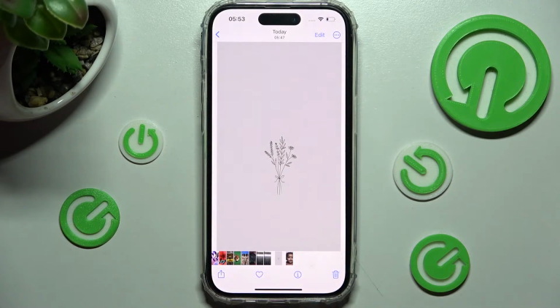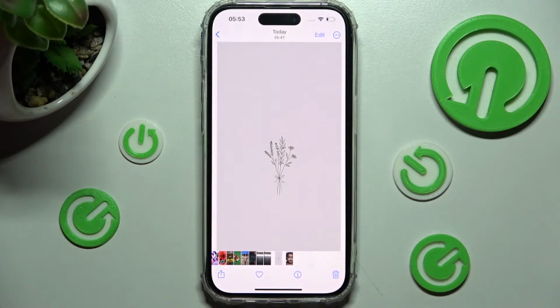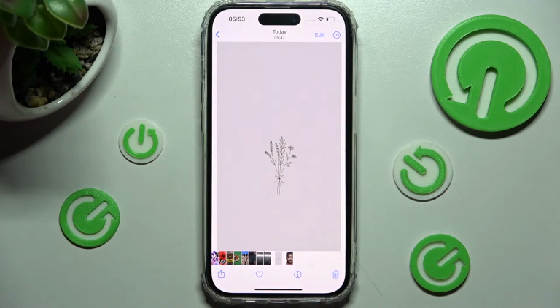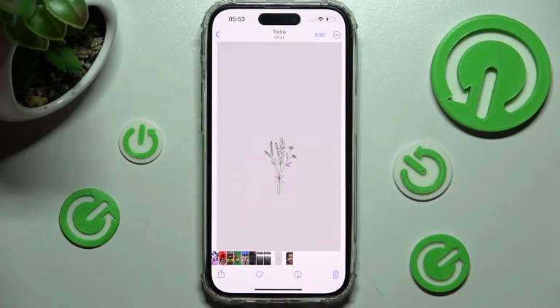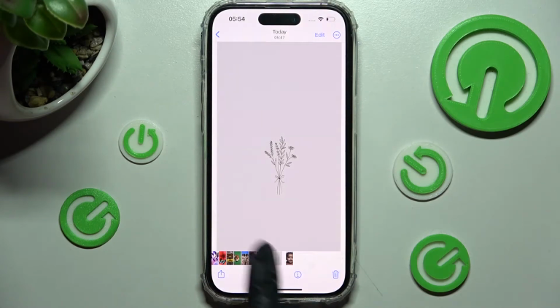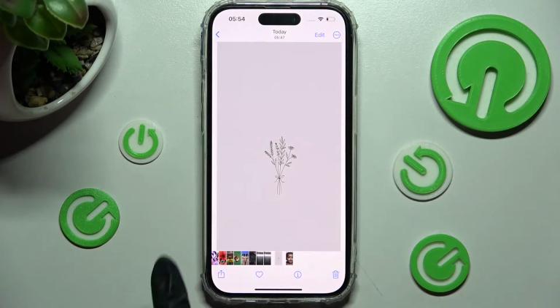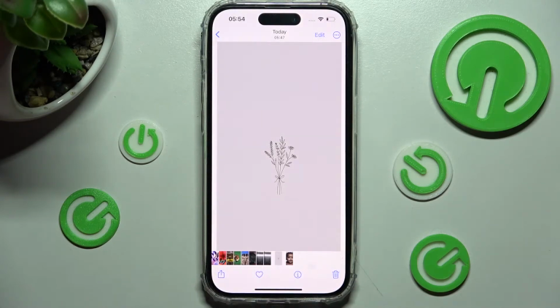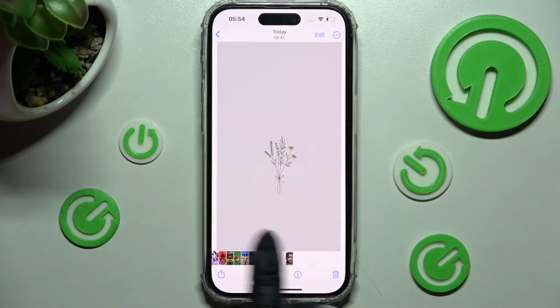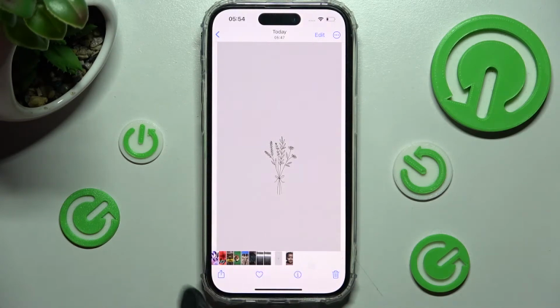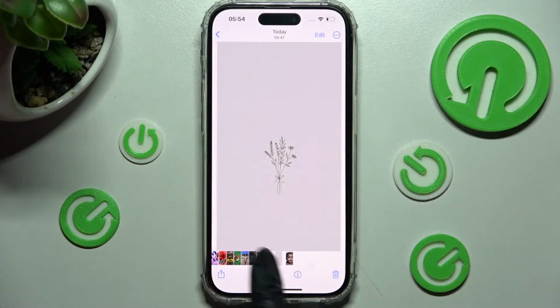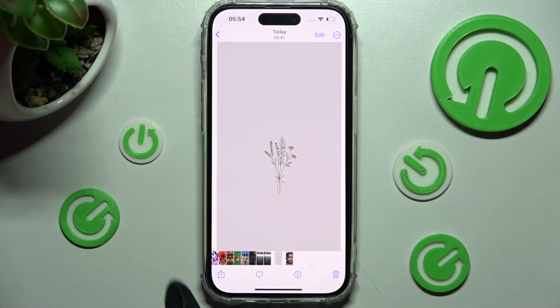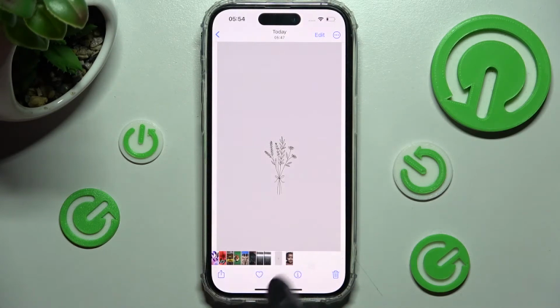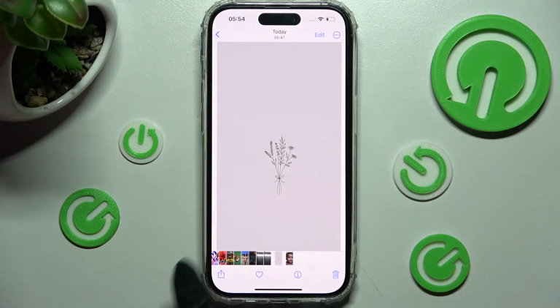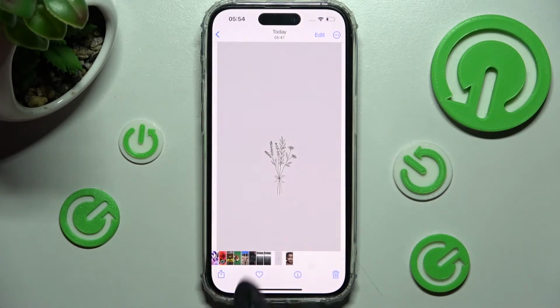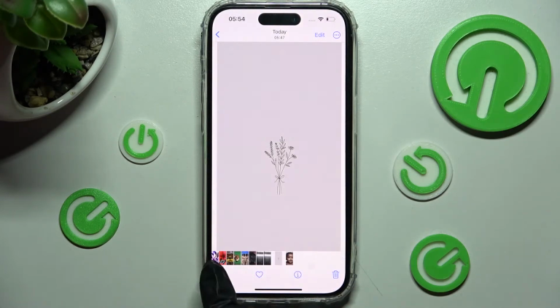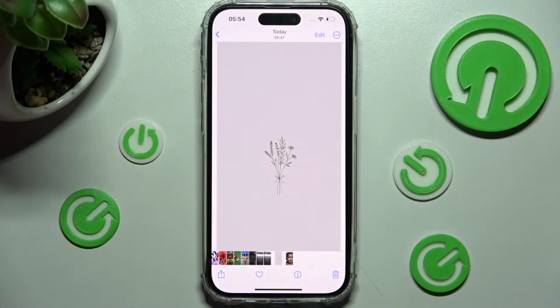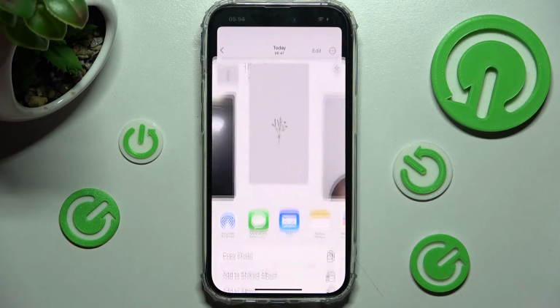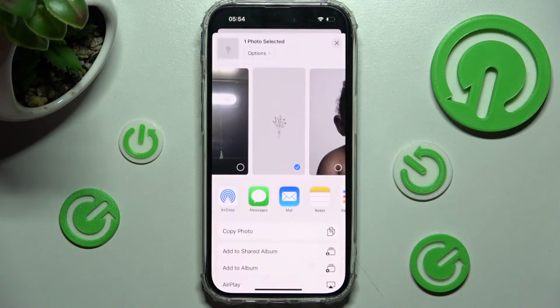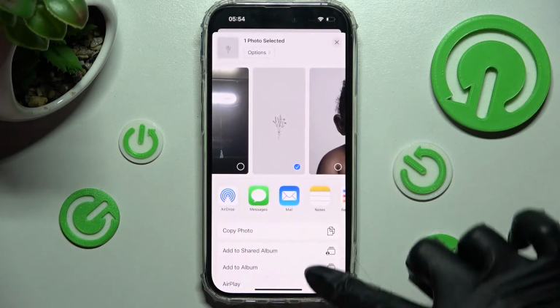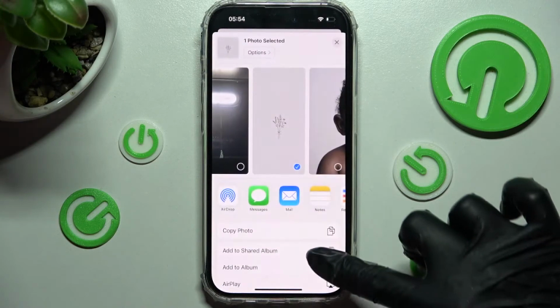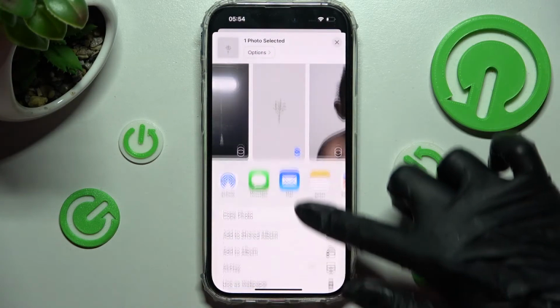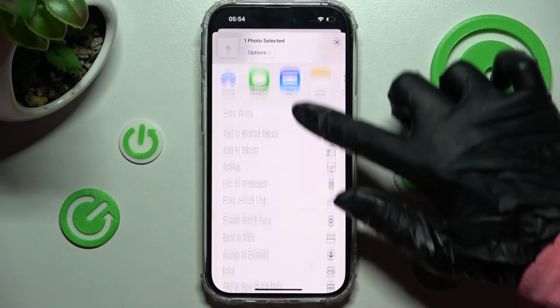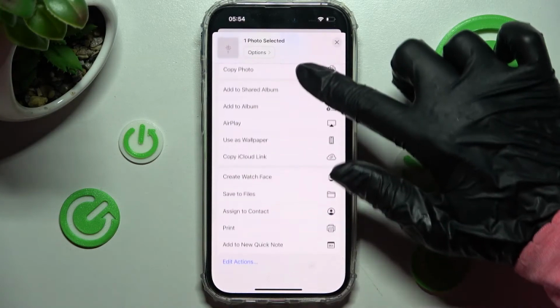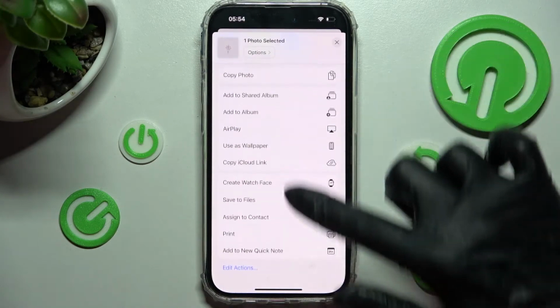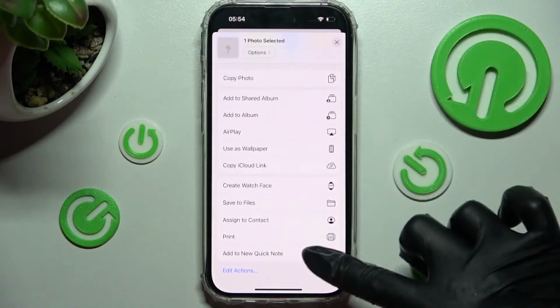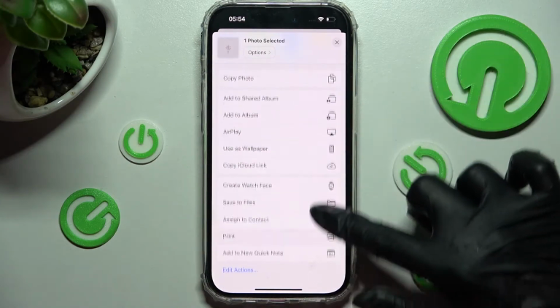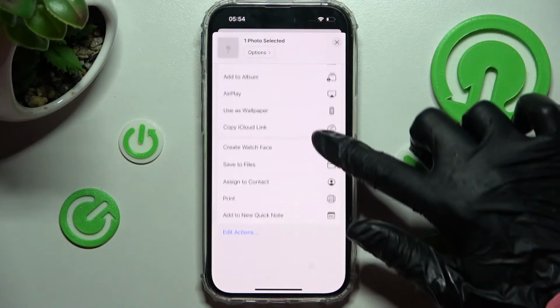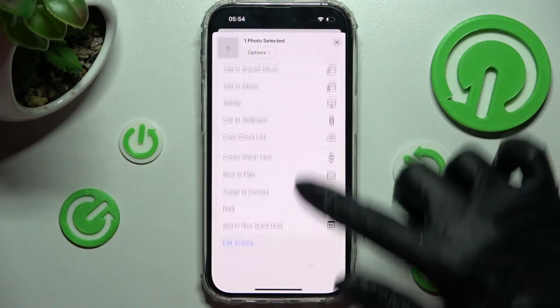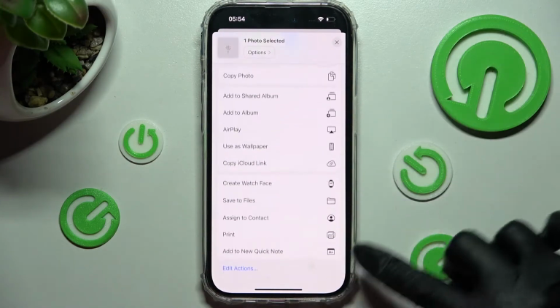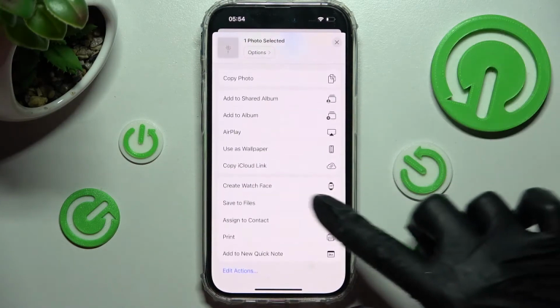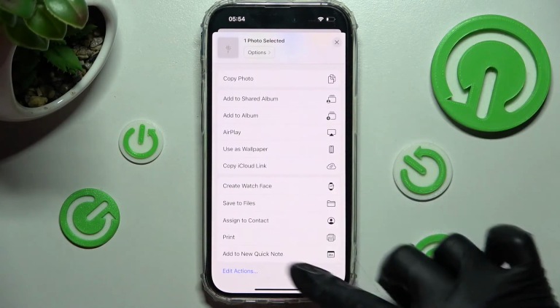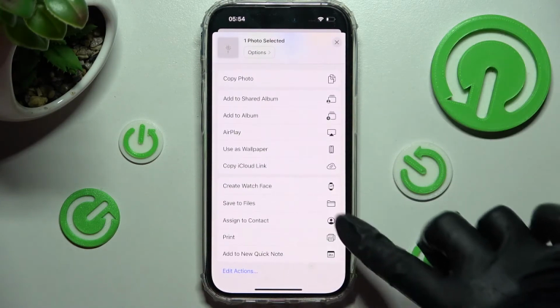Then select this icon at the bottom left corner, scroll down, and tap on the print section over here.